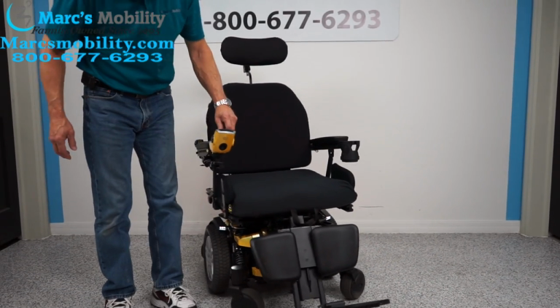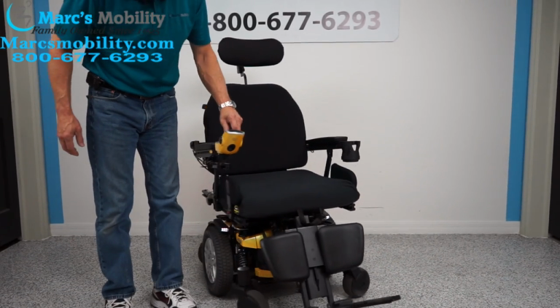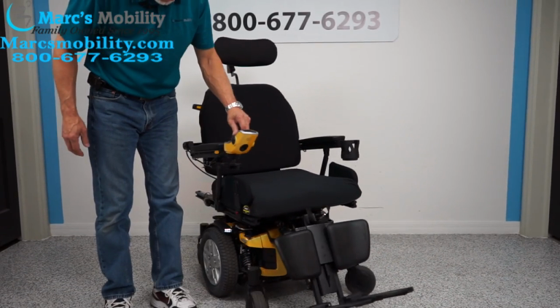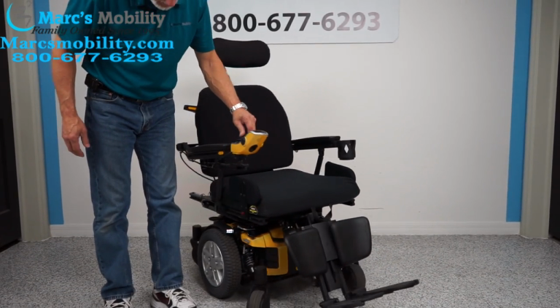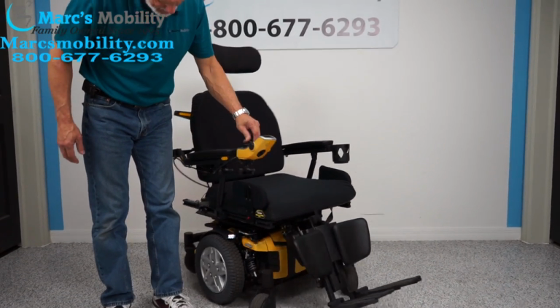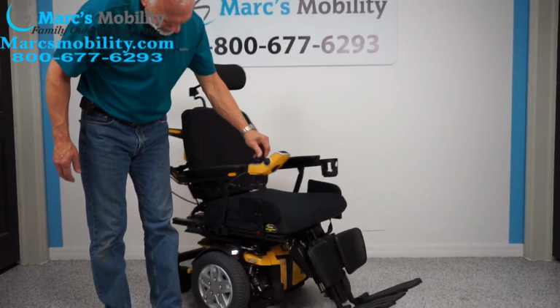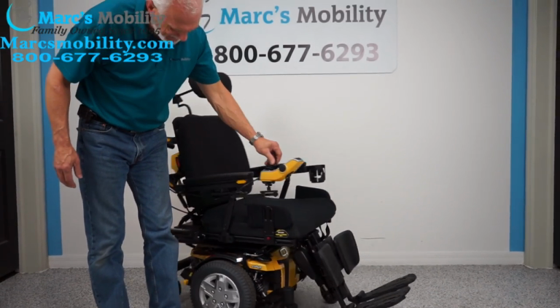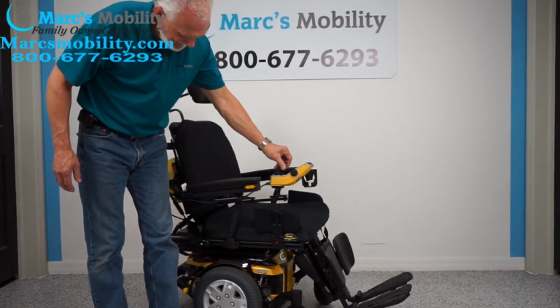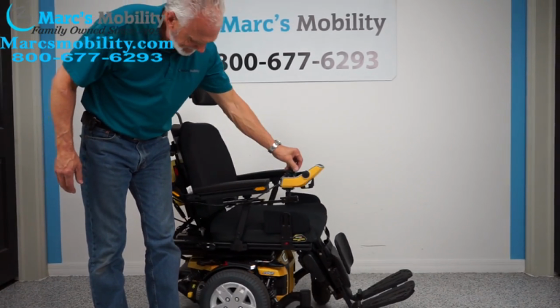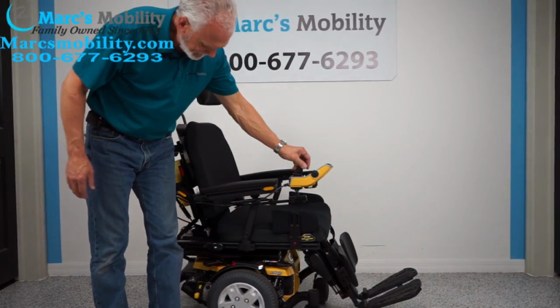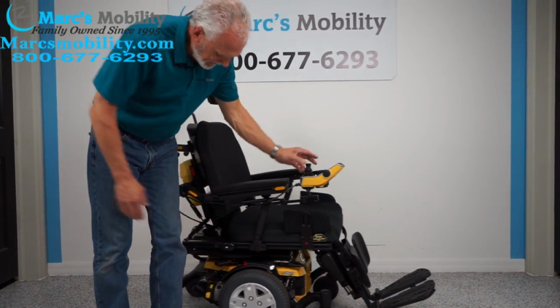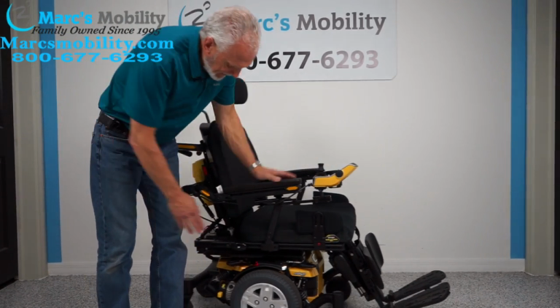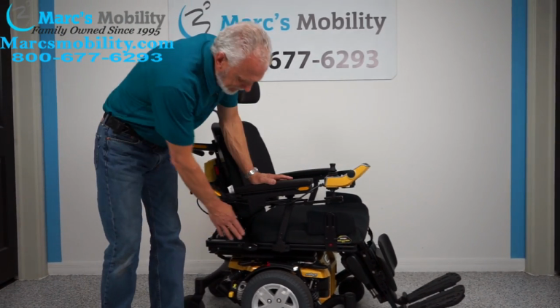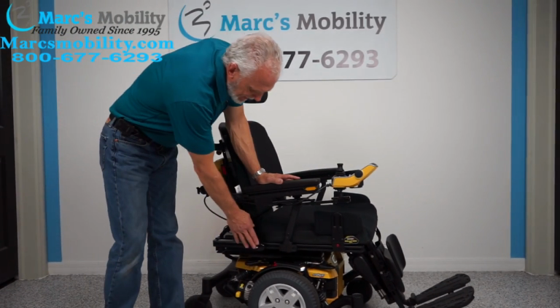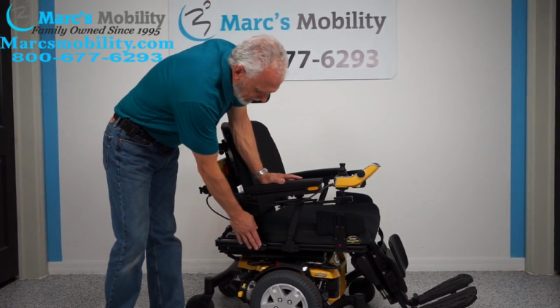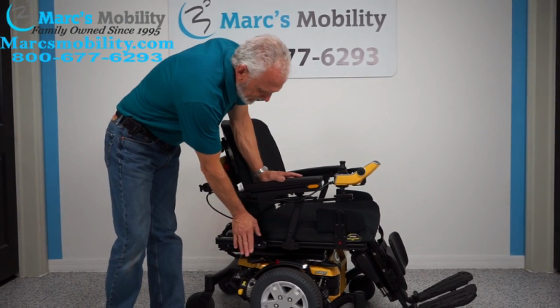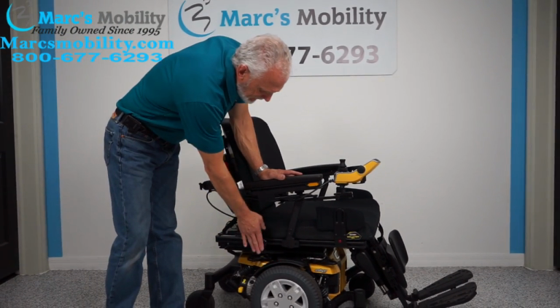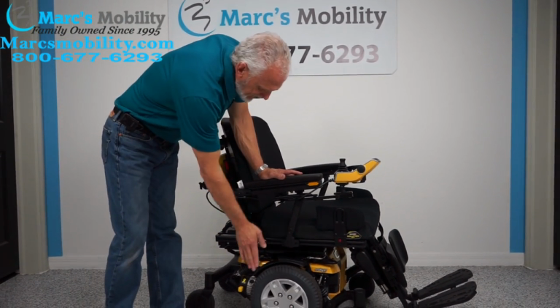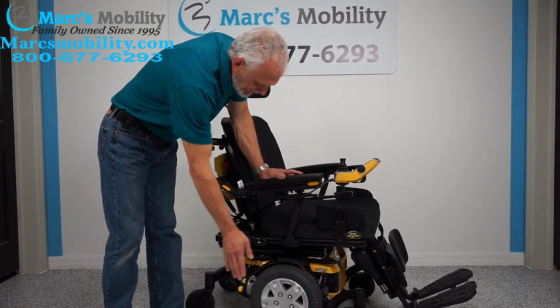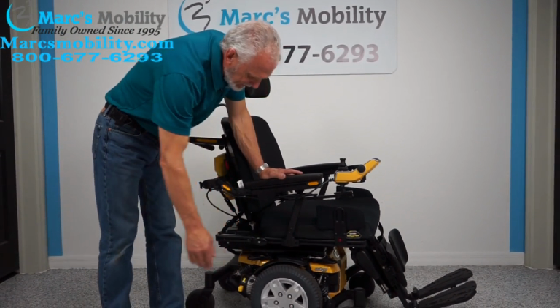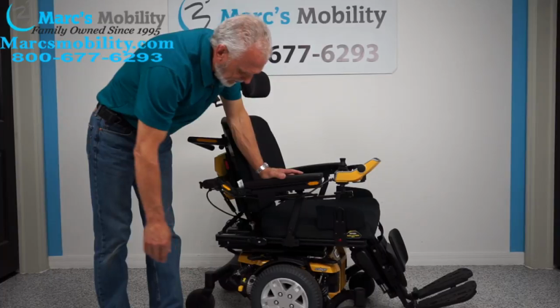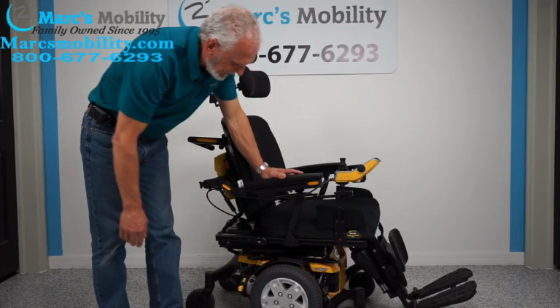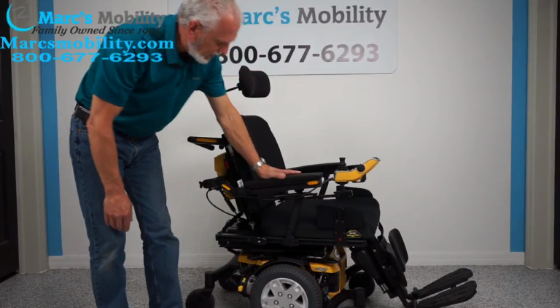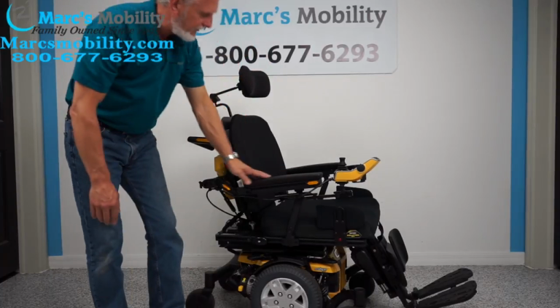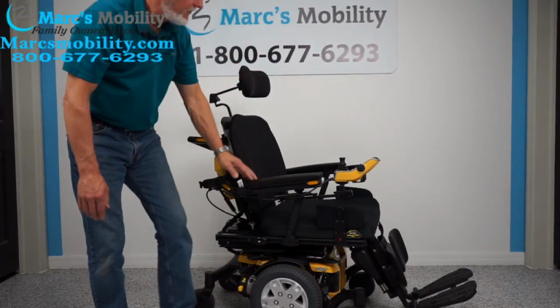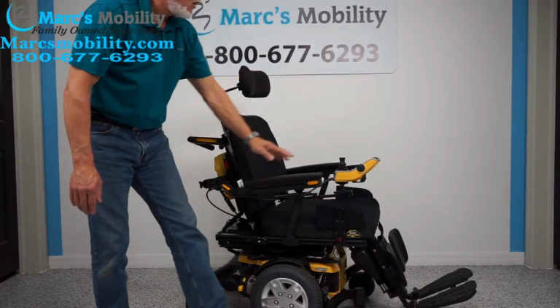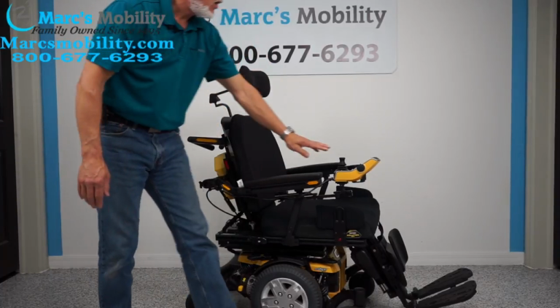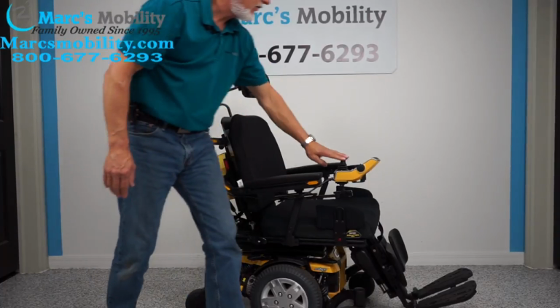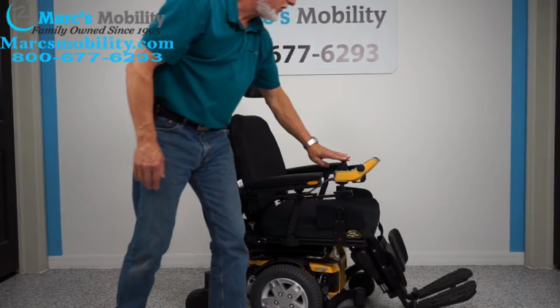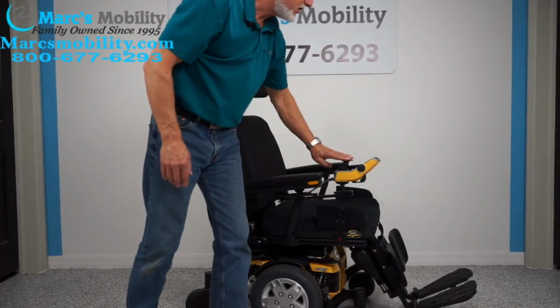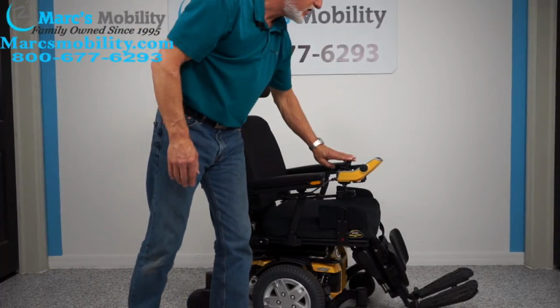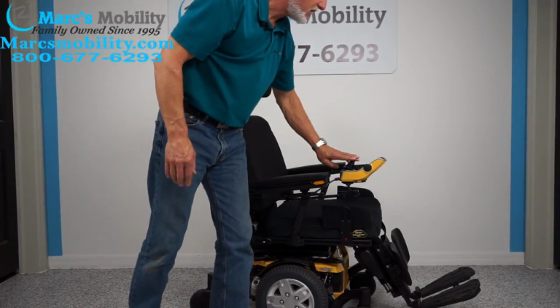That button for the lights is right here — that turns the lights off and on.